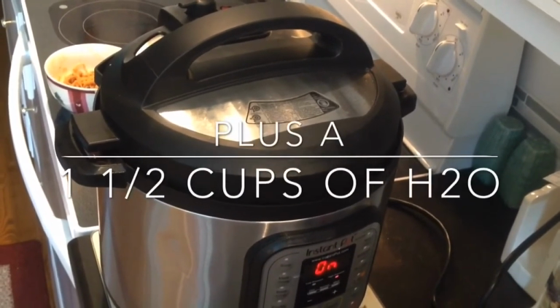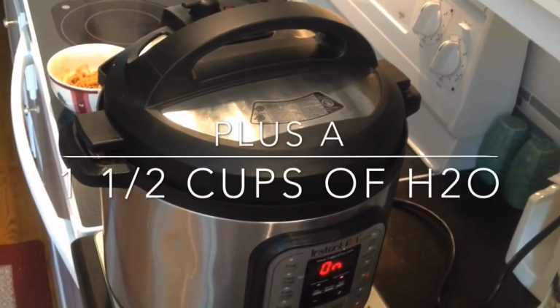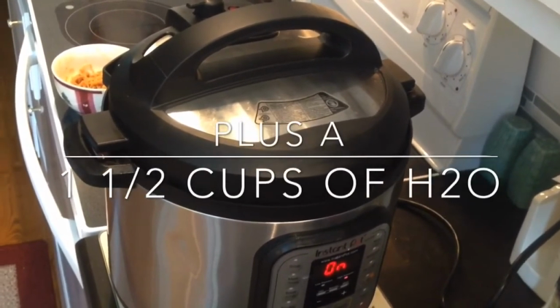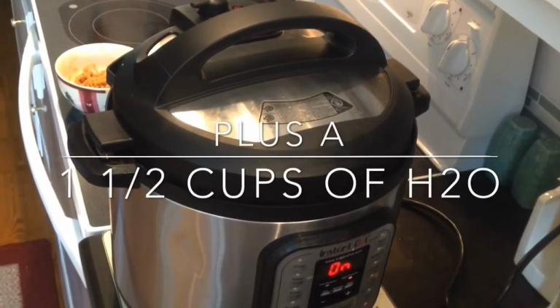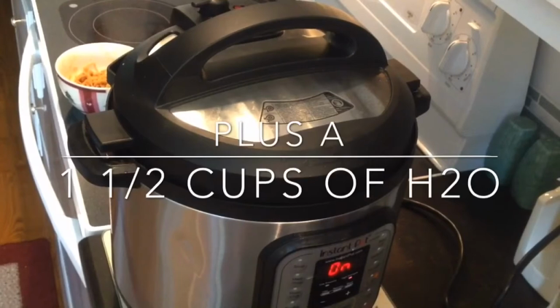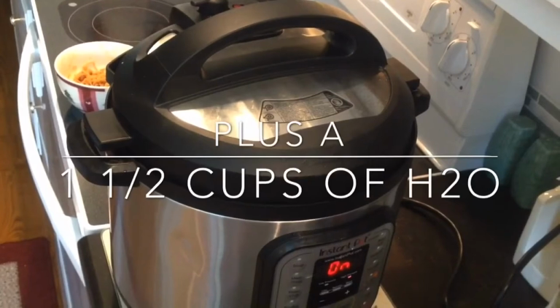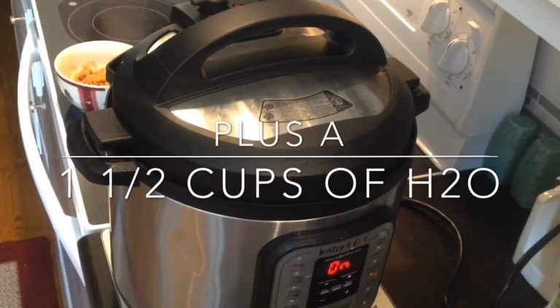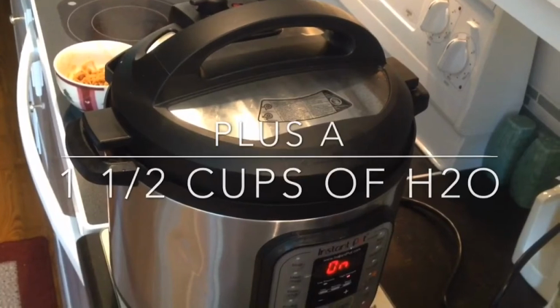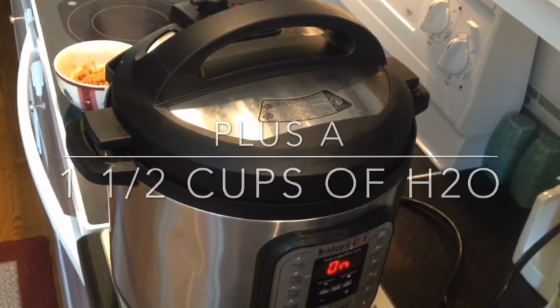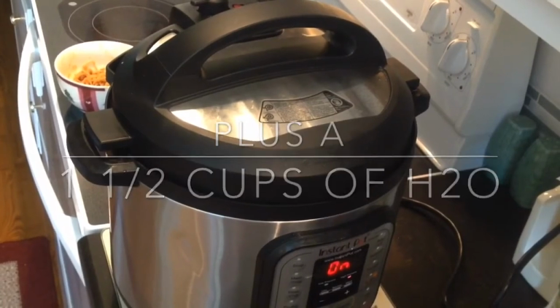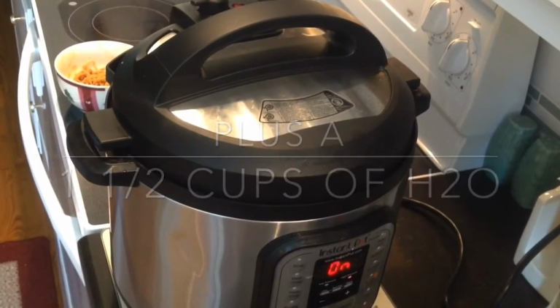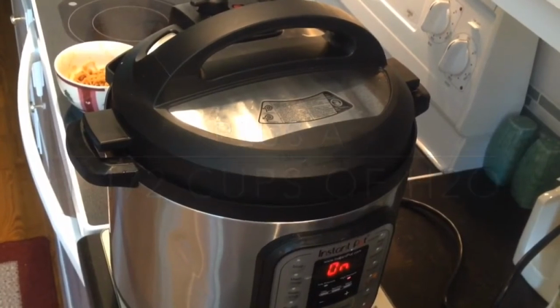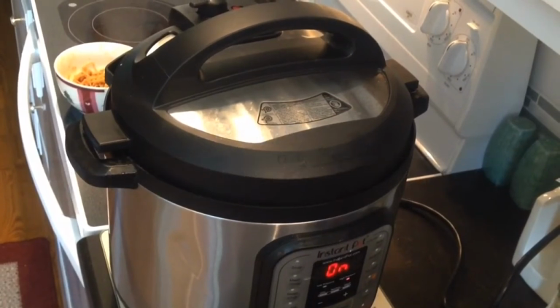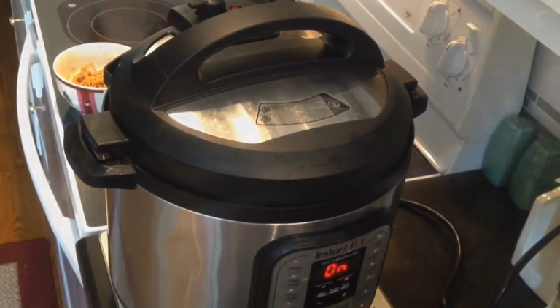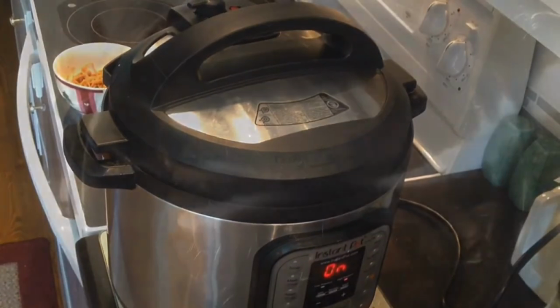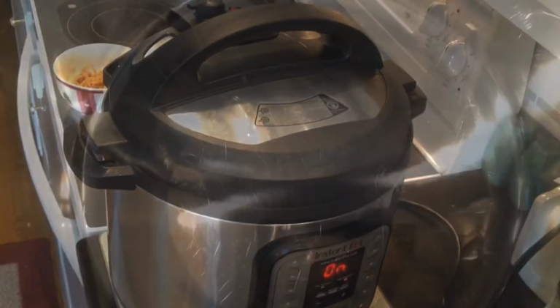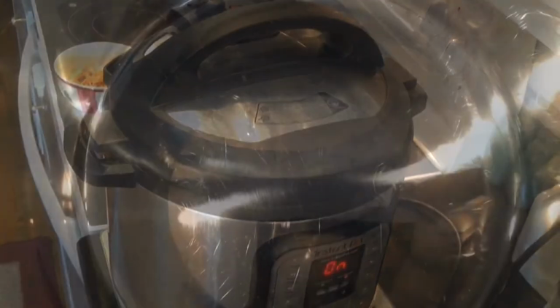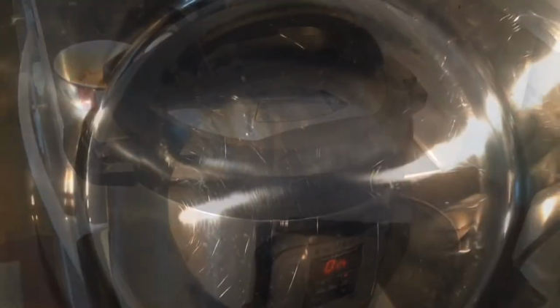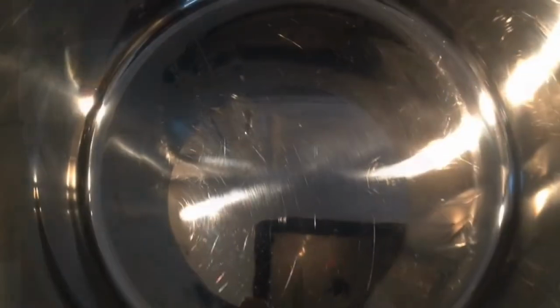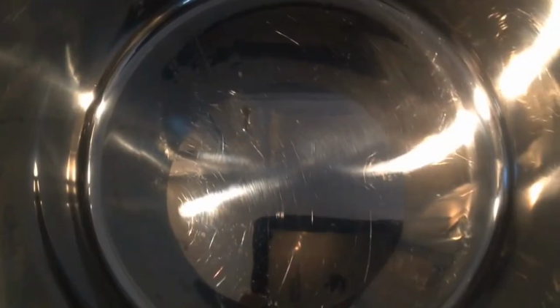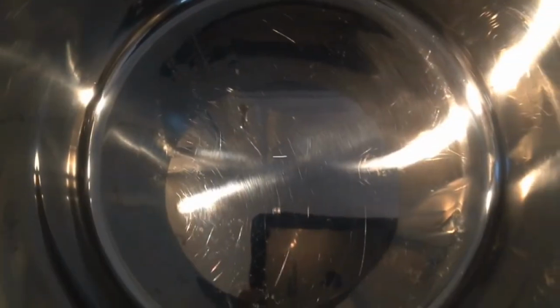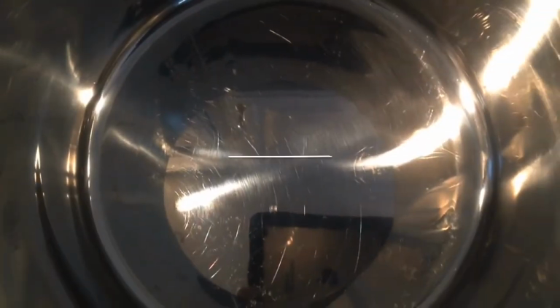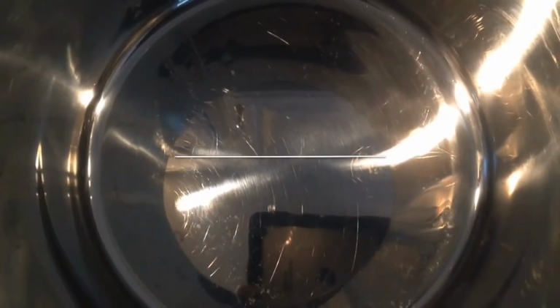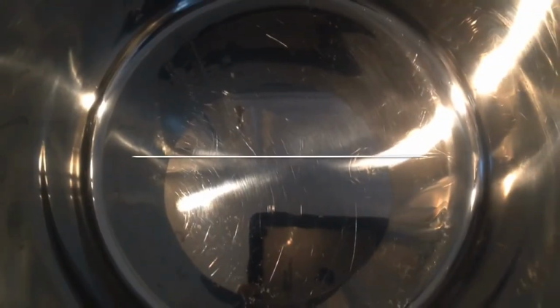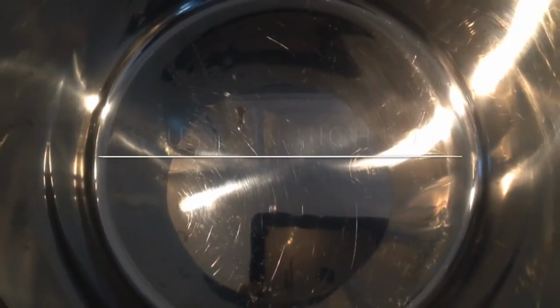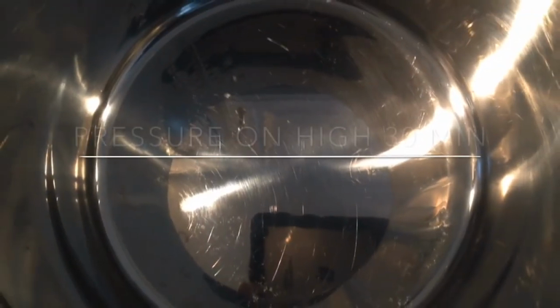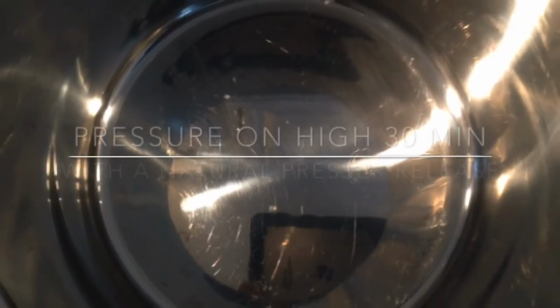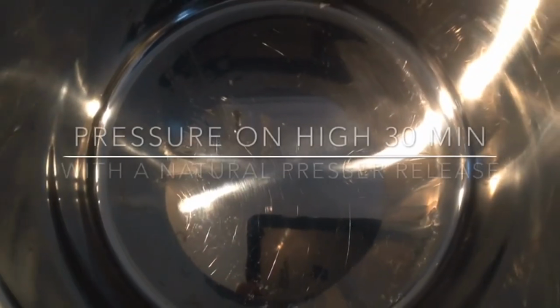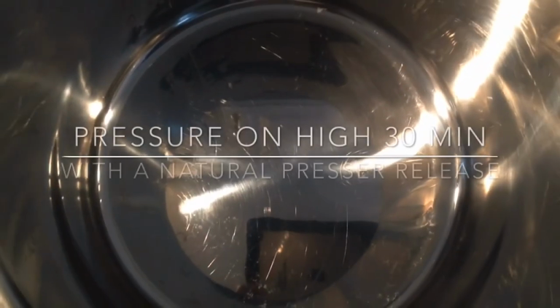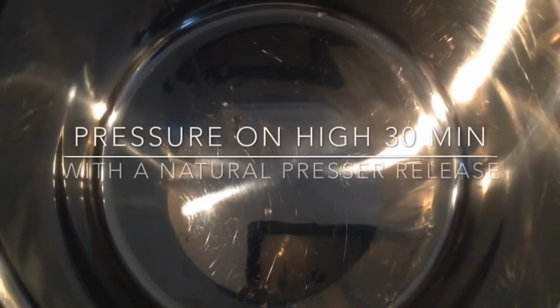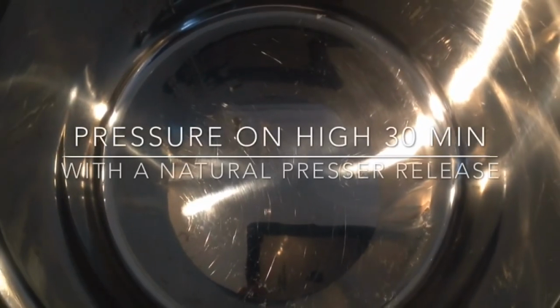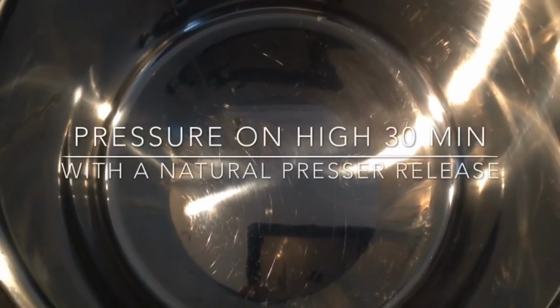Let it do a natural pressure release, preferably overnight to remove the odors.